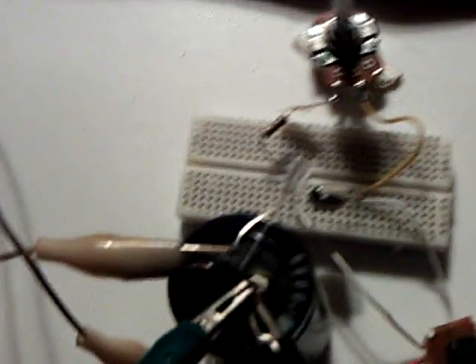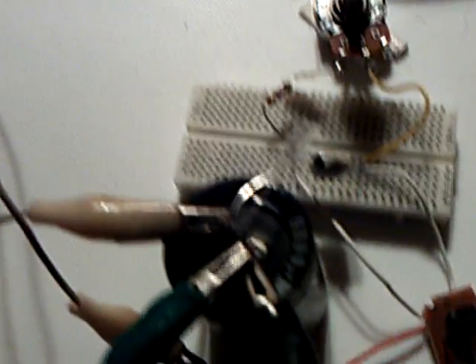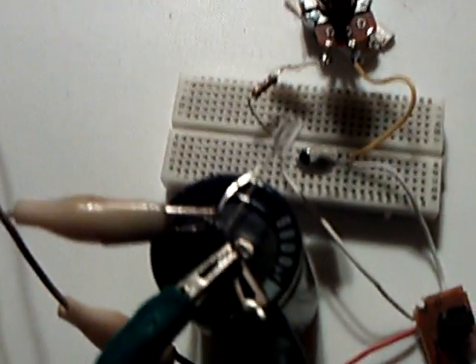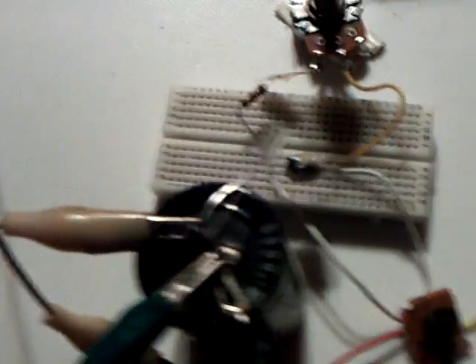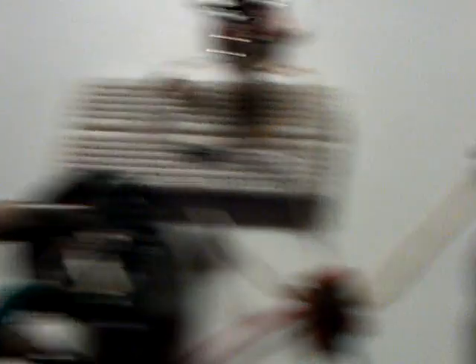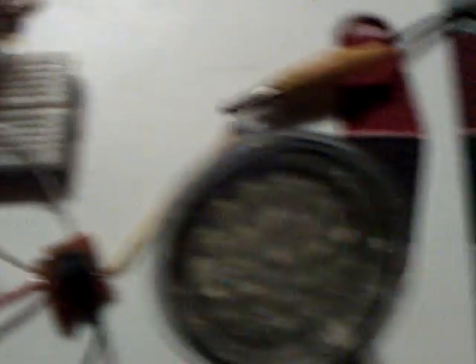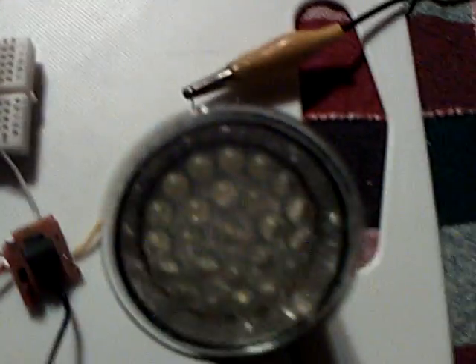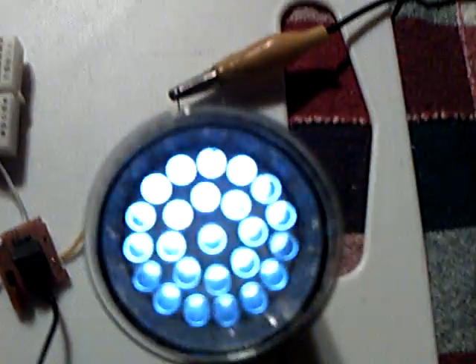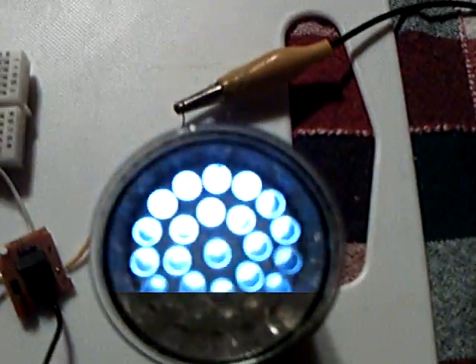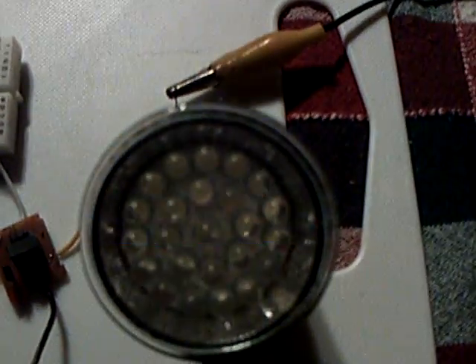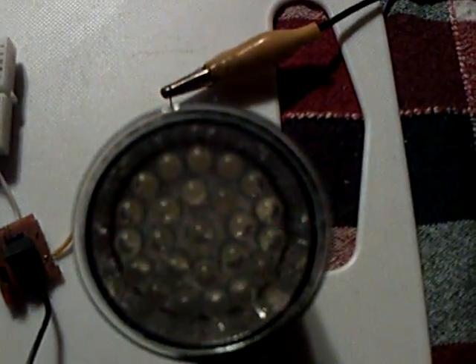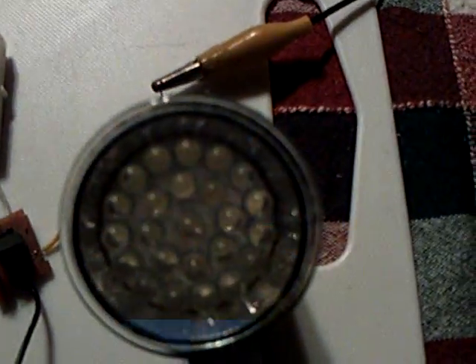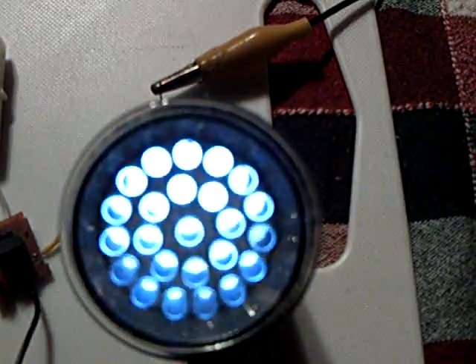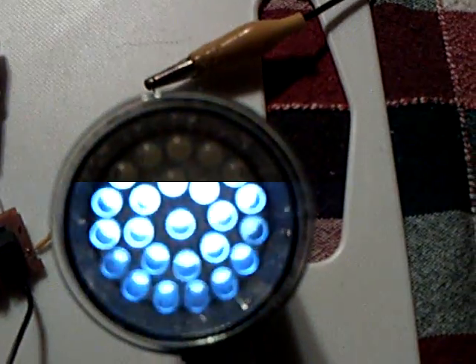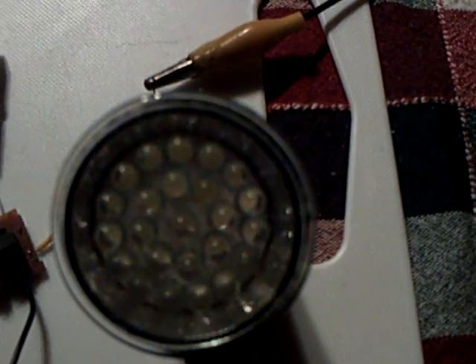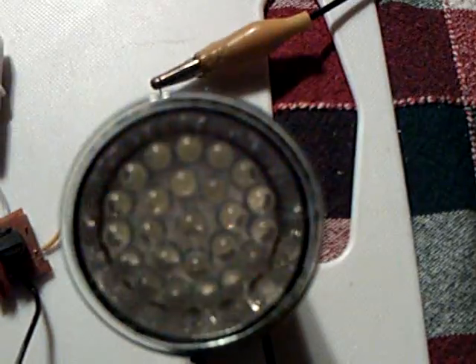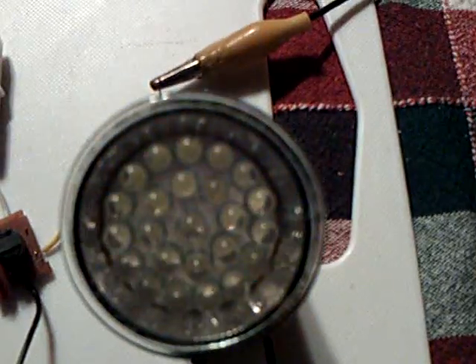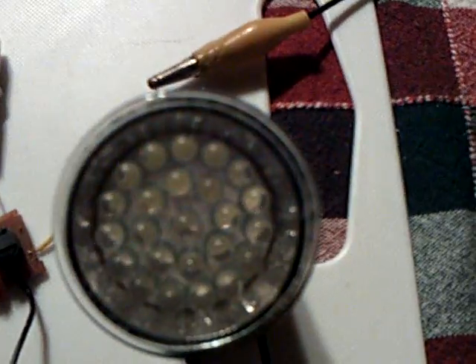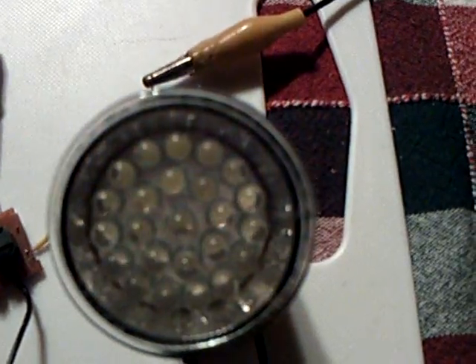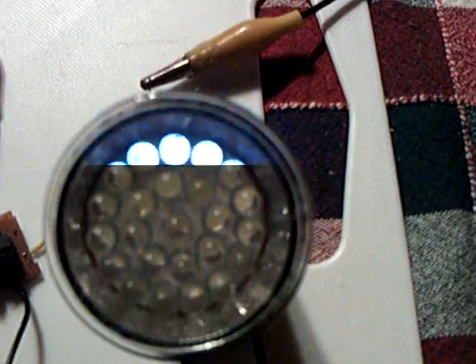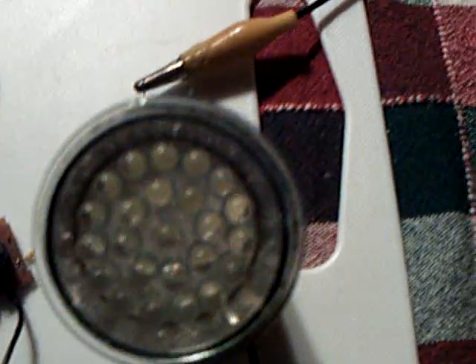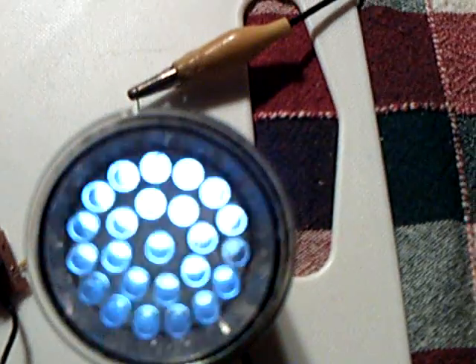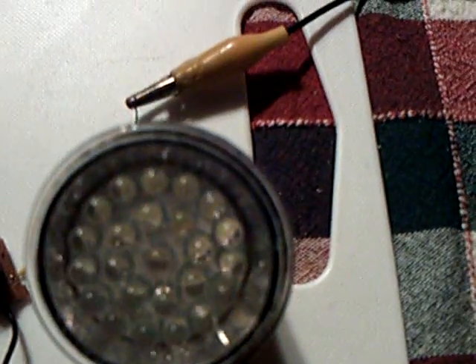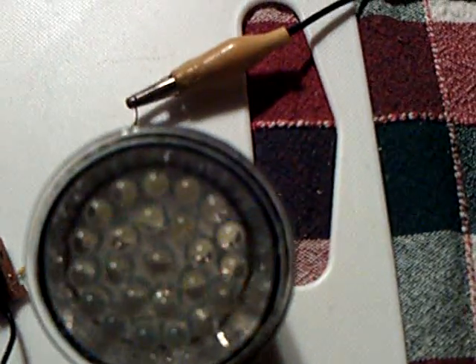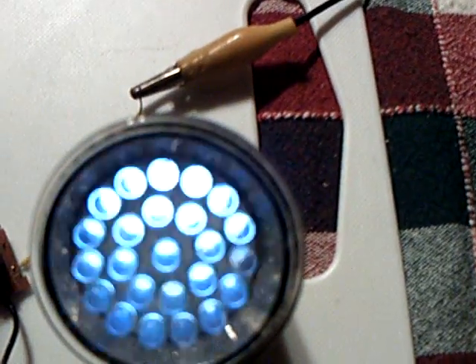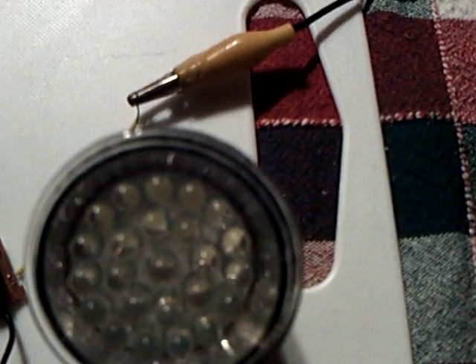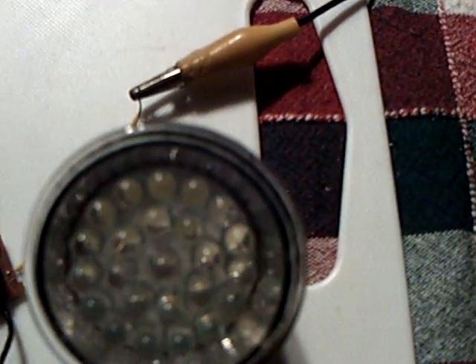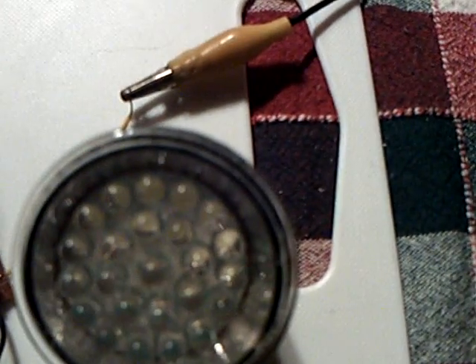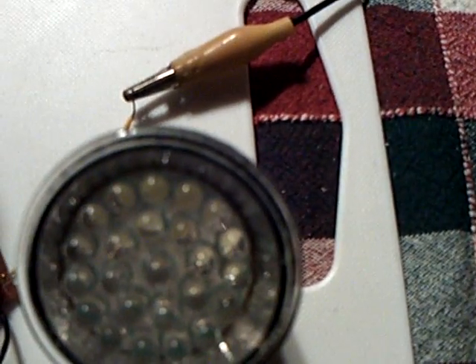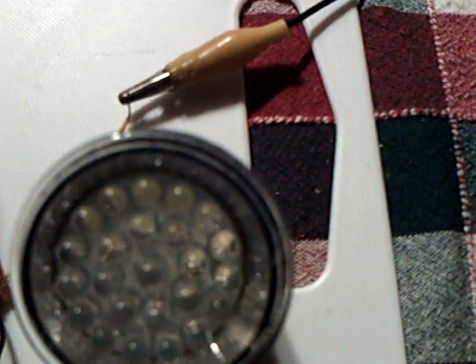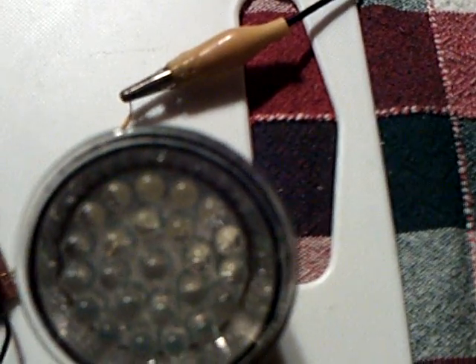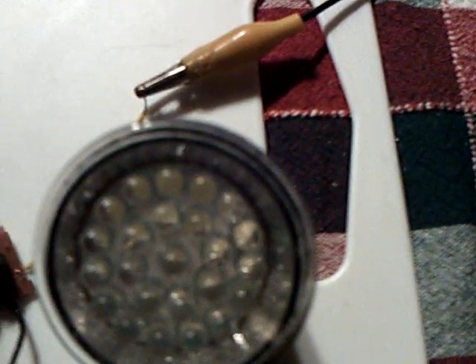Battery's not connected. Still blinking. And there it goes.